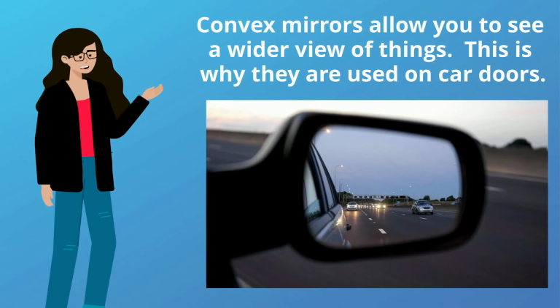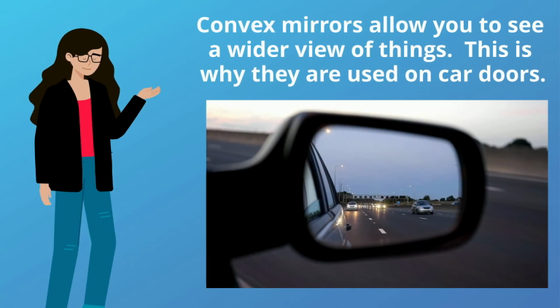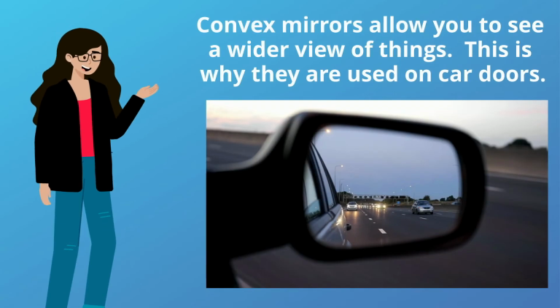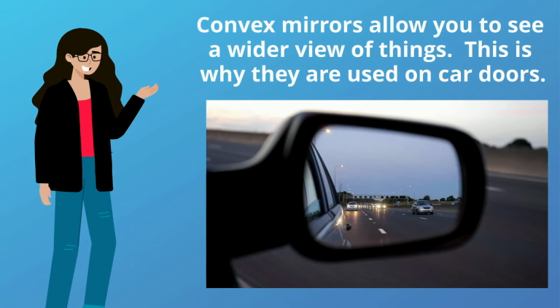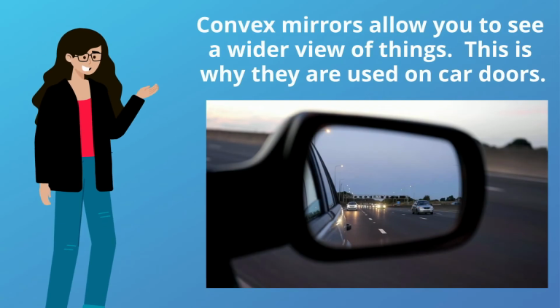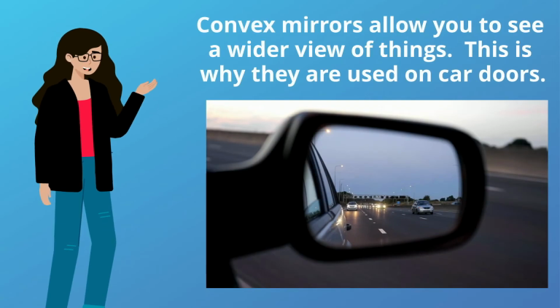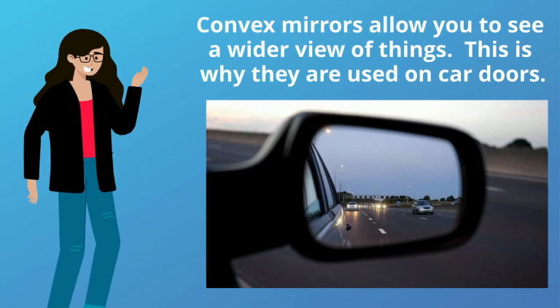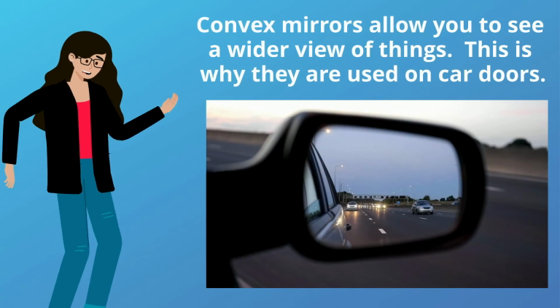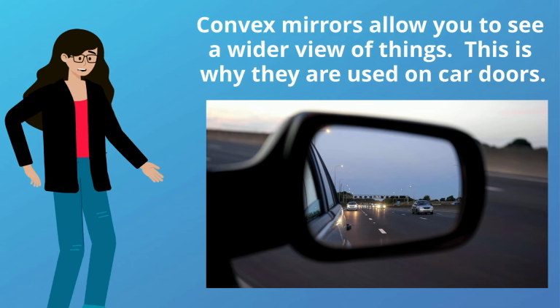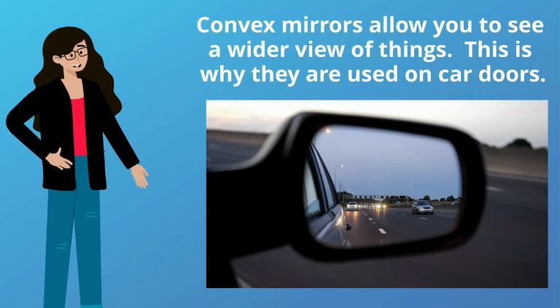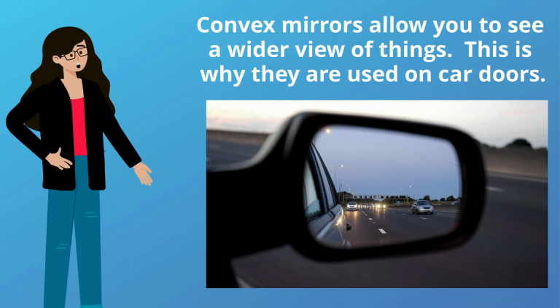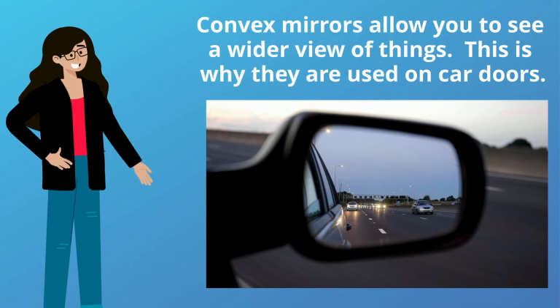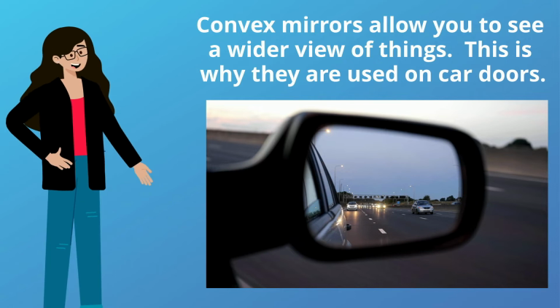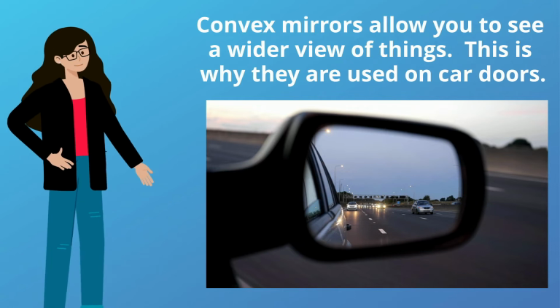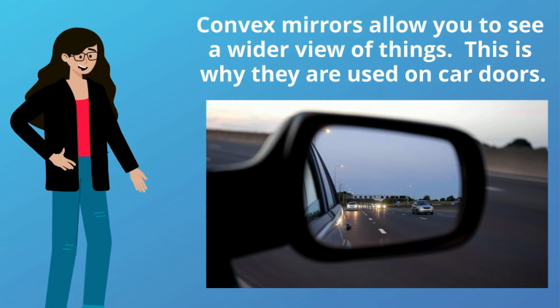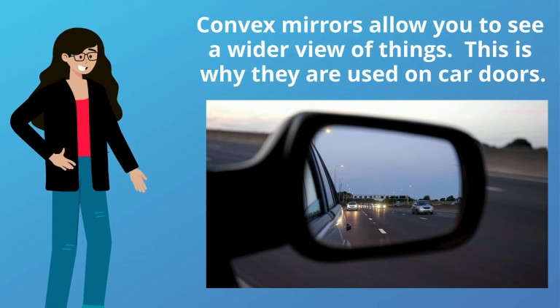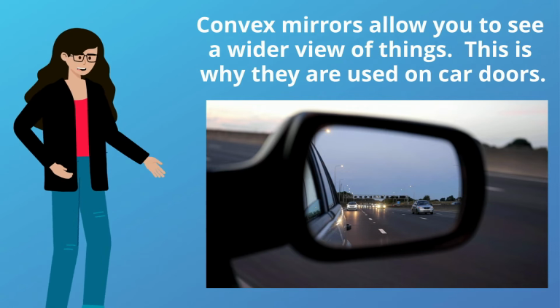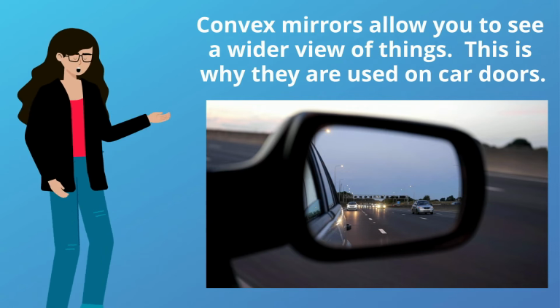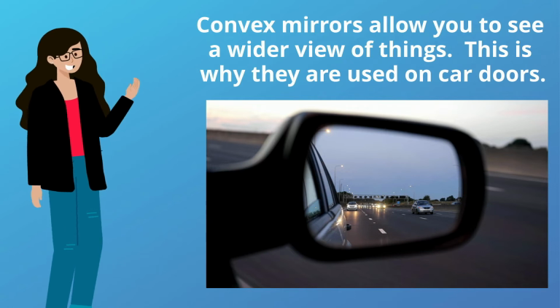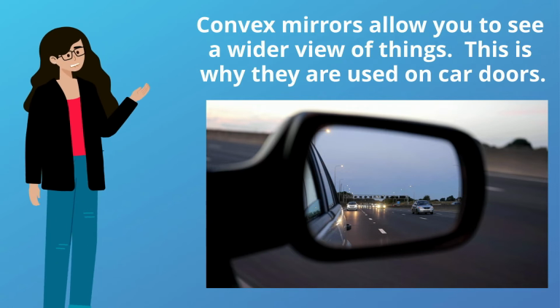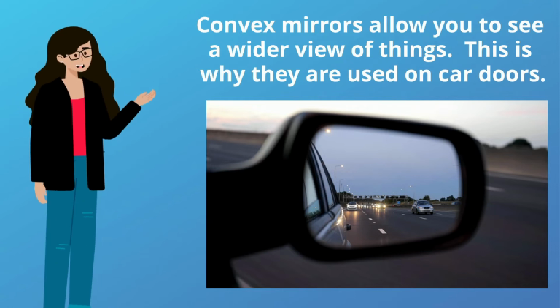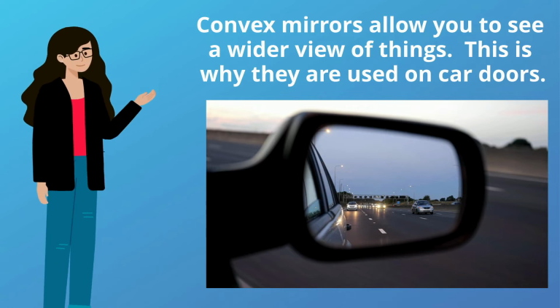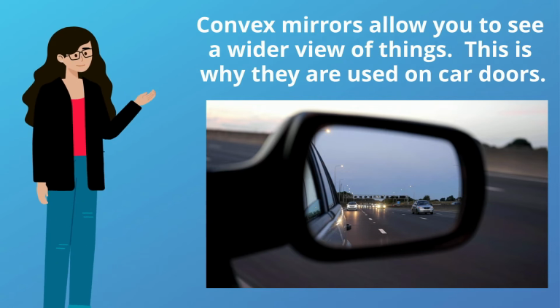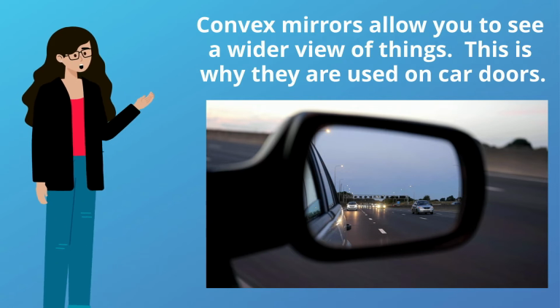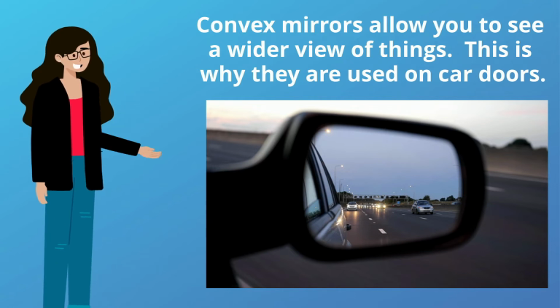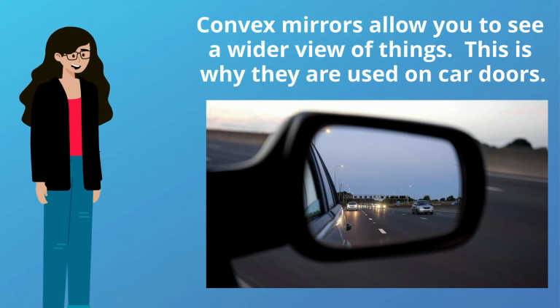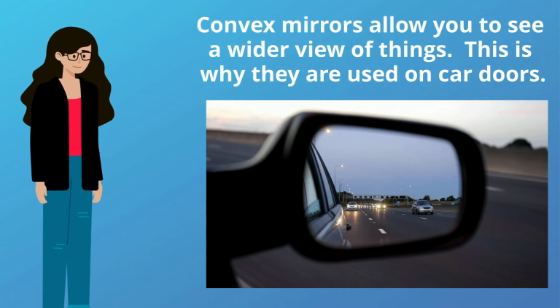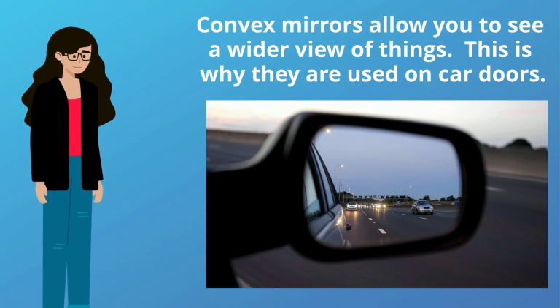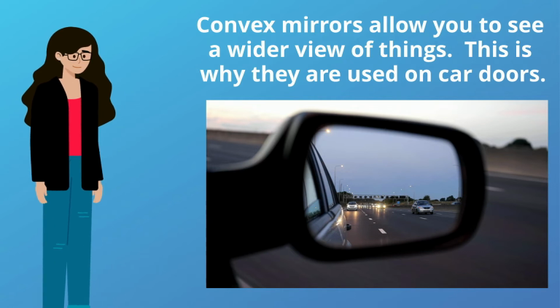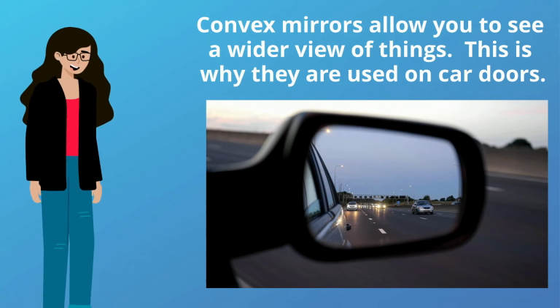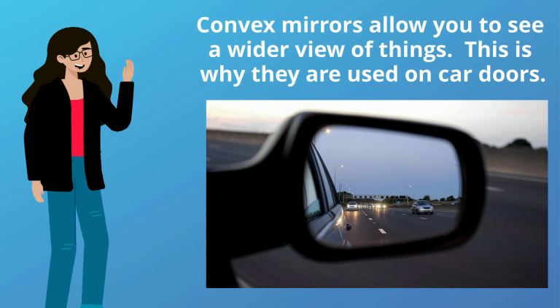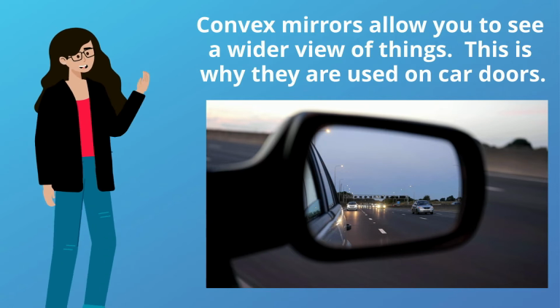Convex mirrors allow you to see a wider view of things. This is why they are used on car doors.